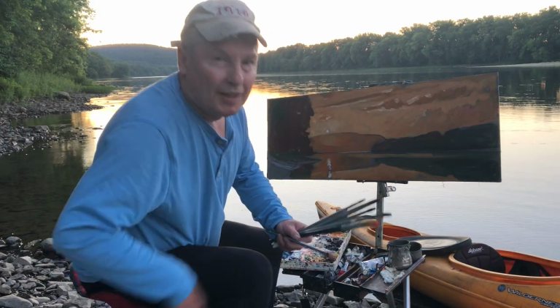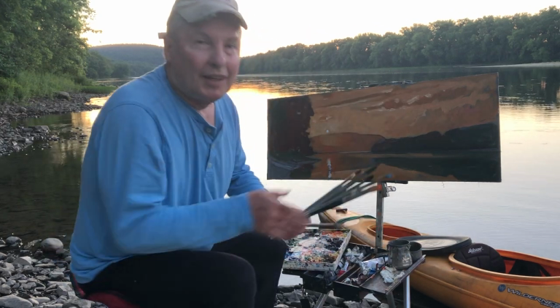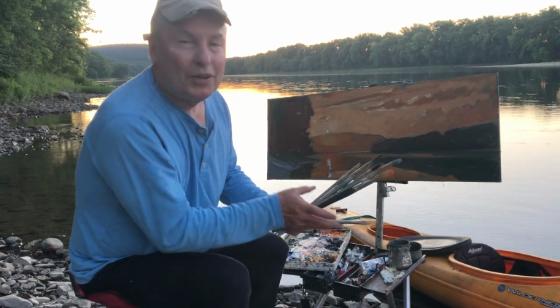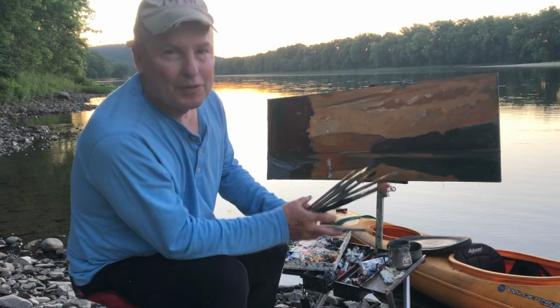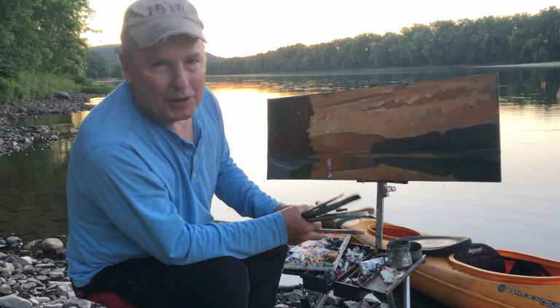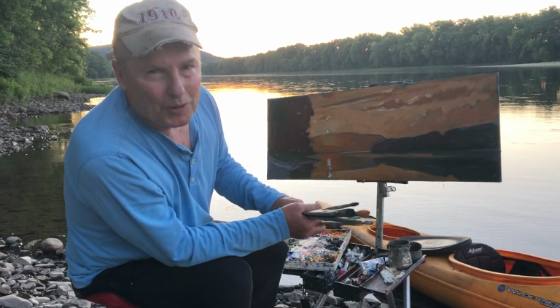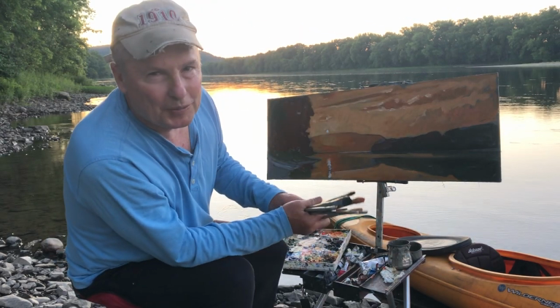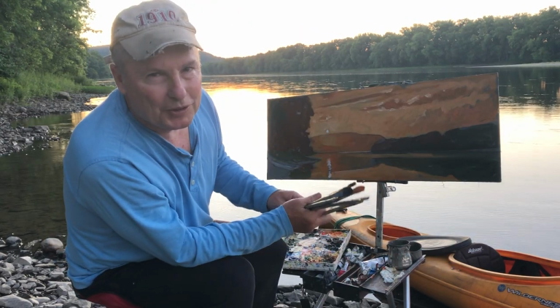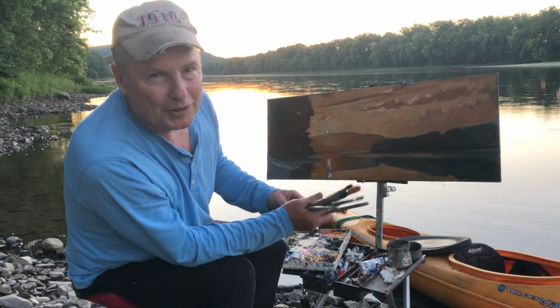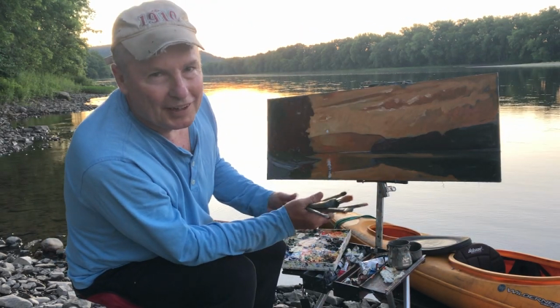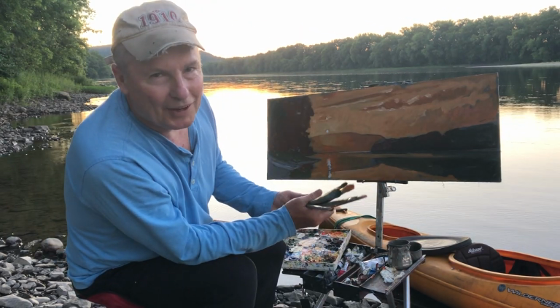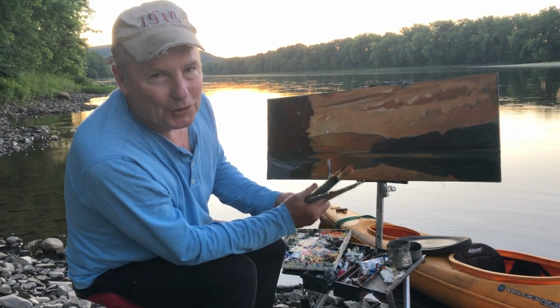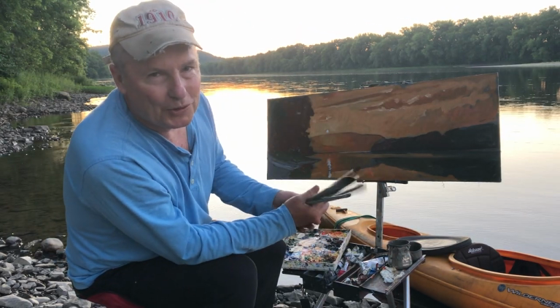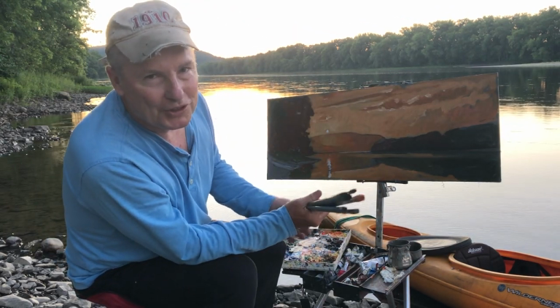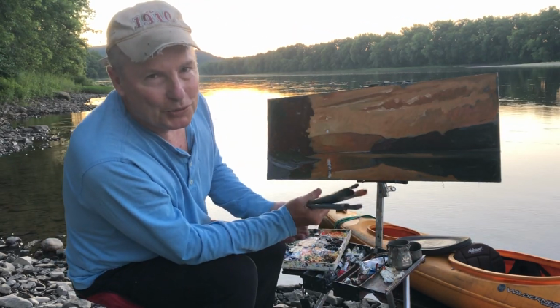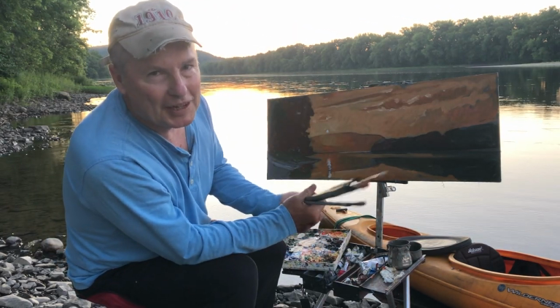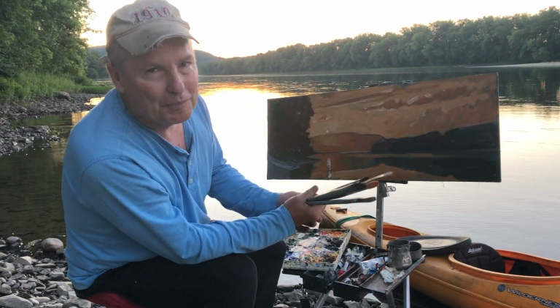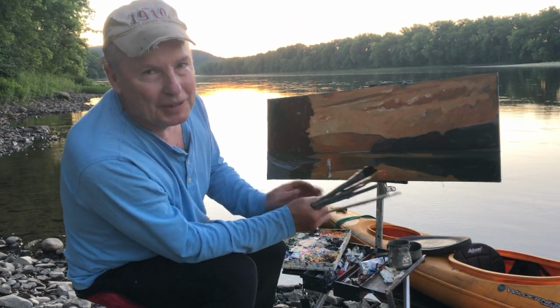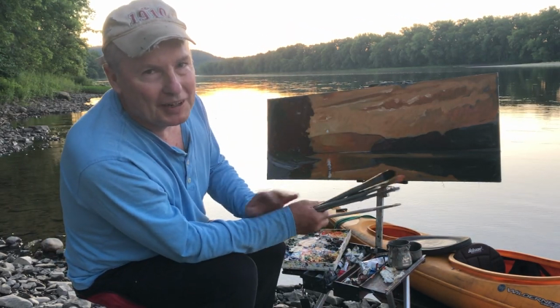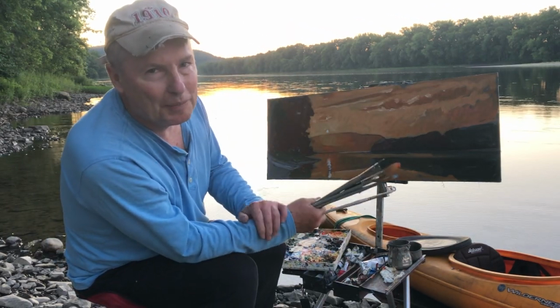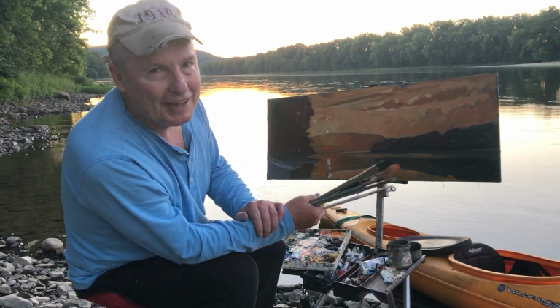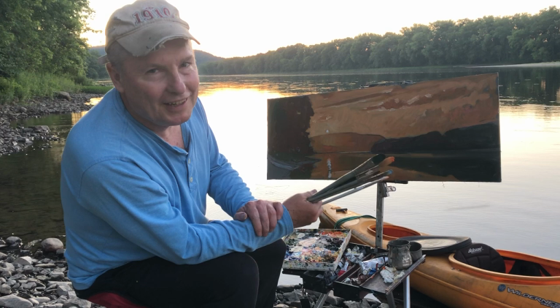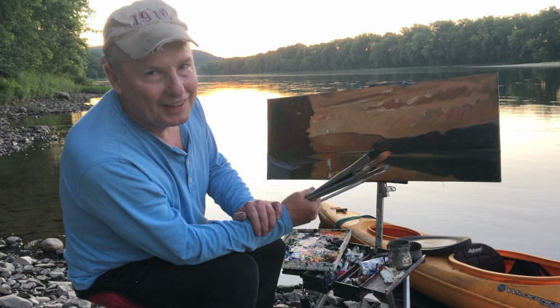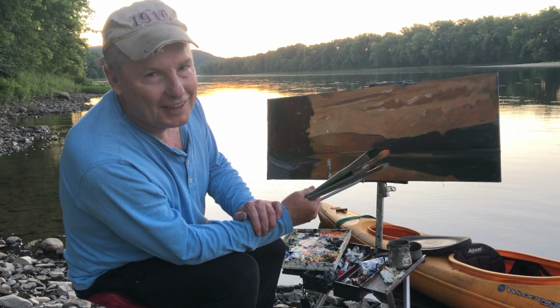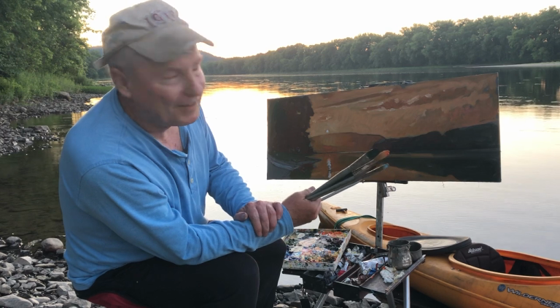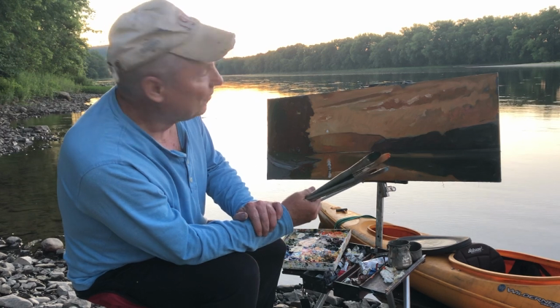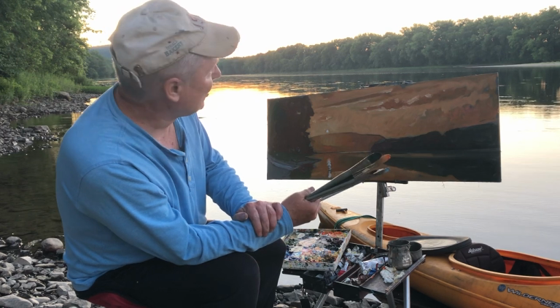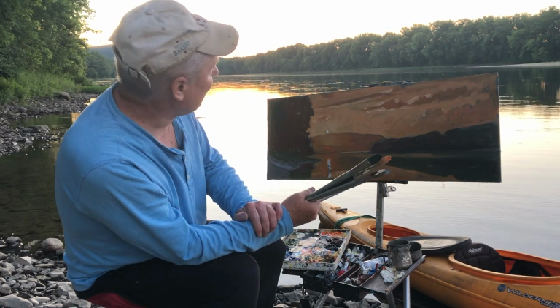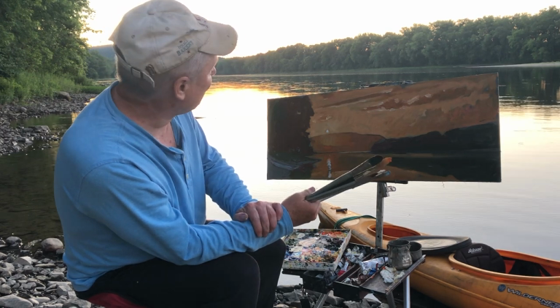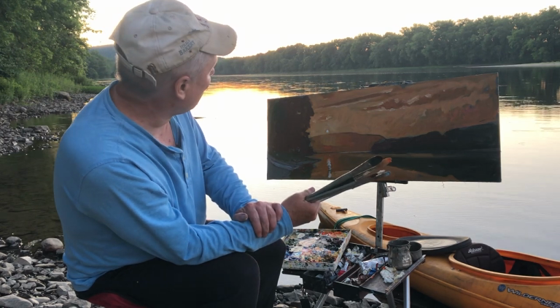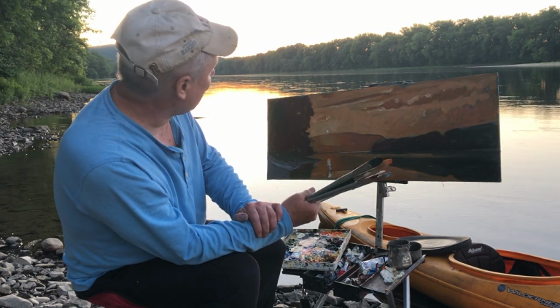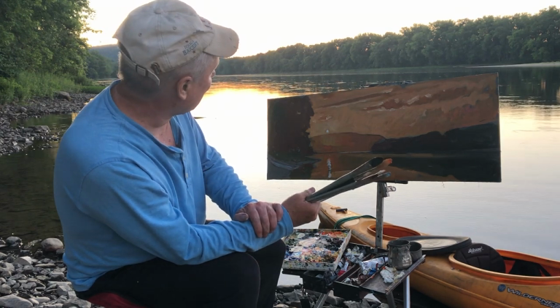Hello everybody, welcome to my outdoor Susquehanna plein air painting at the very end of June here.